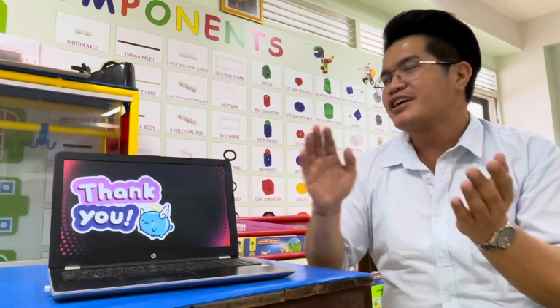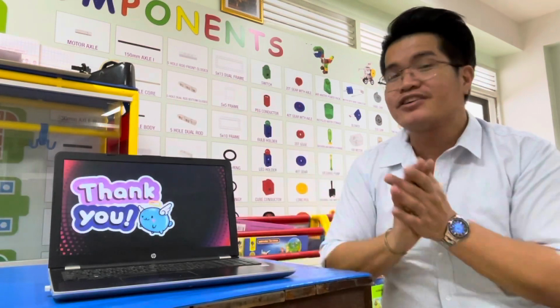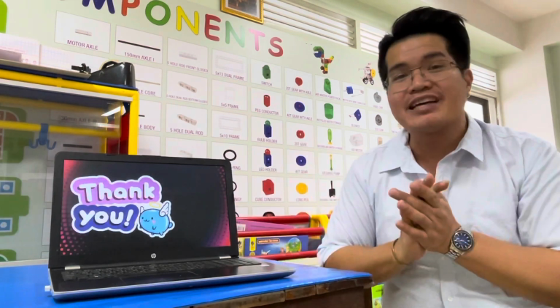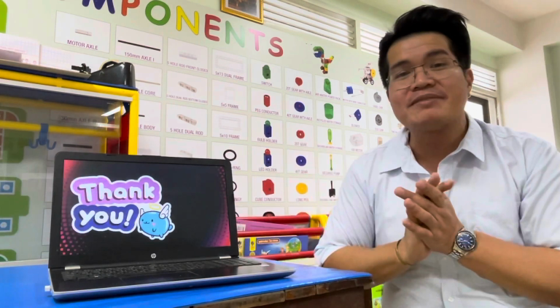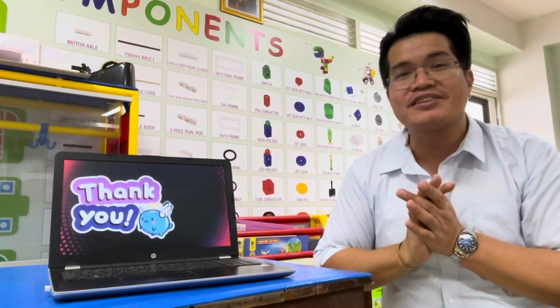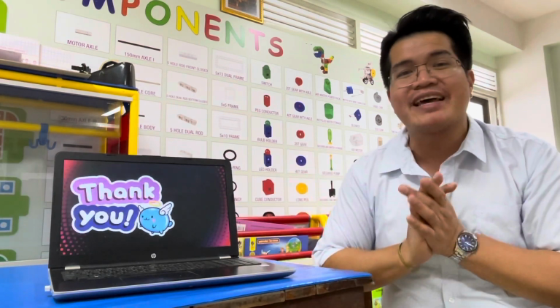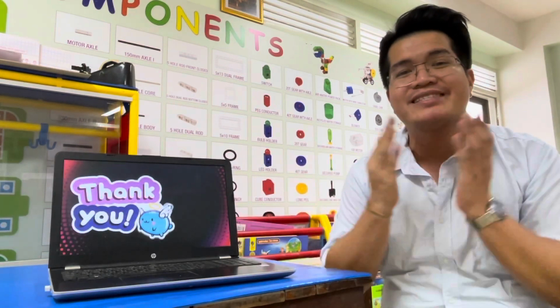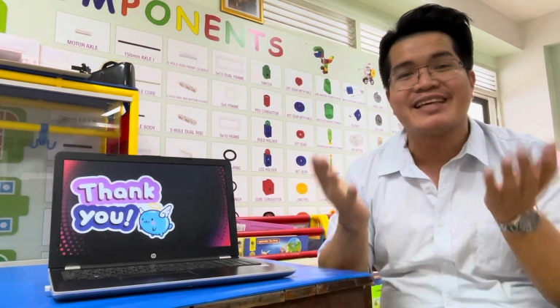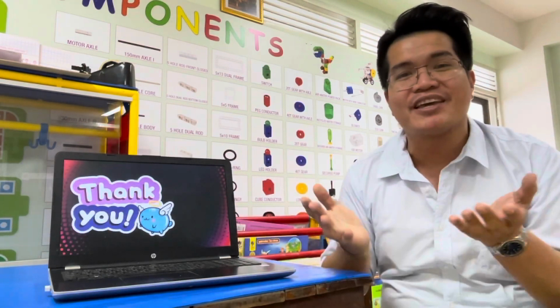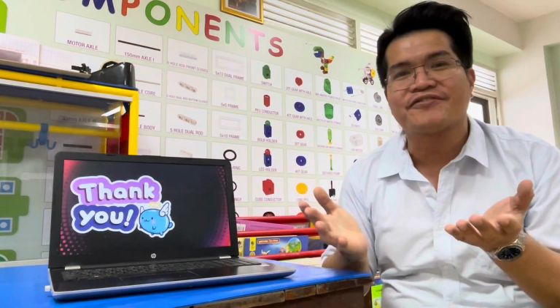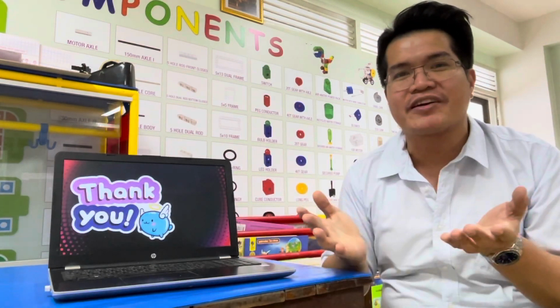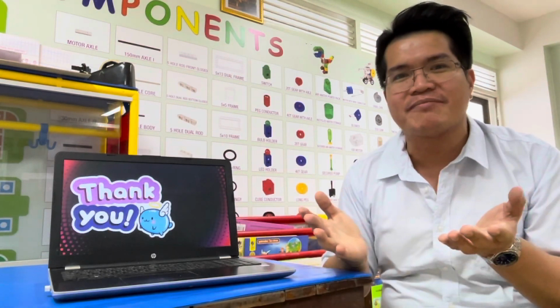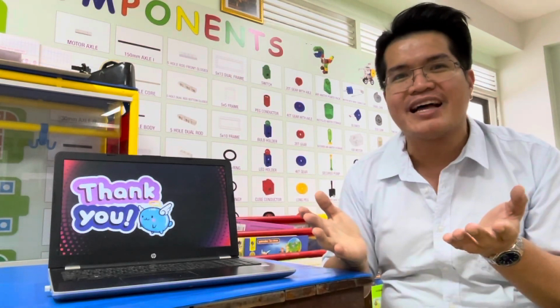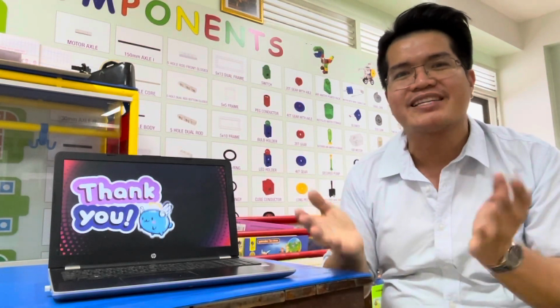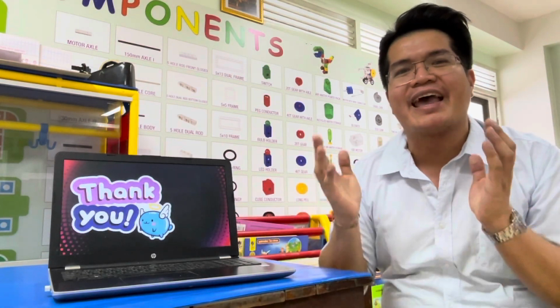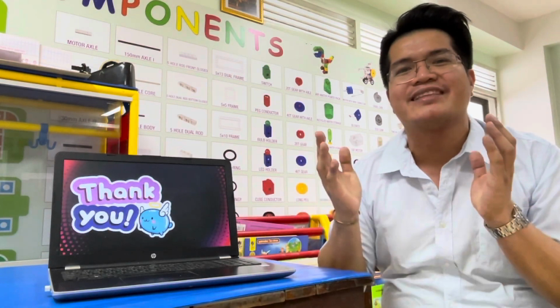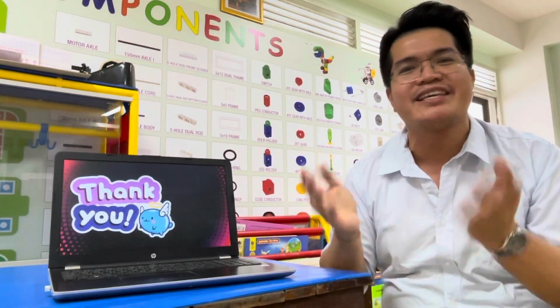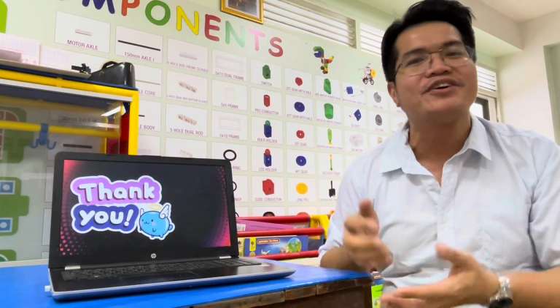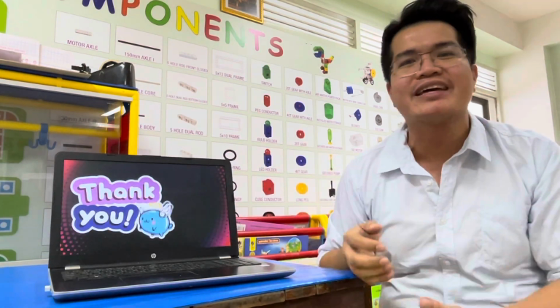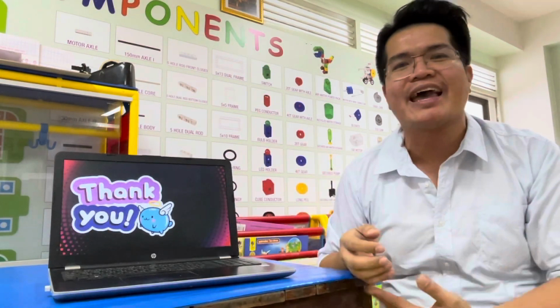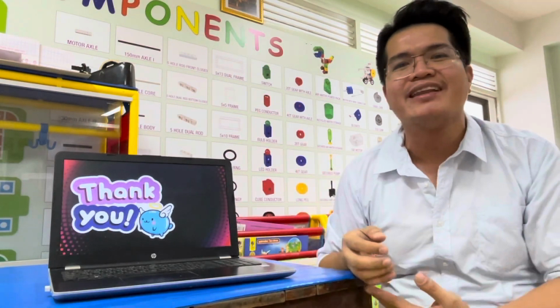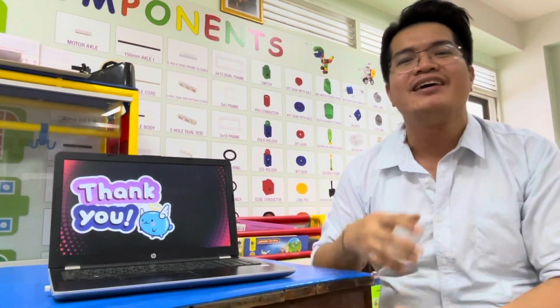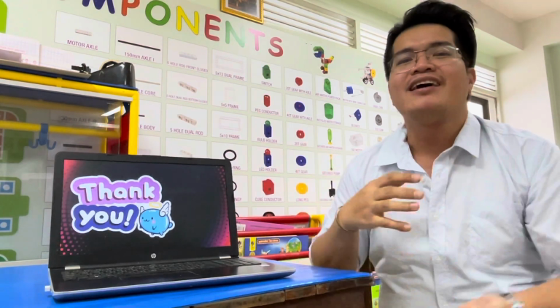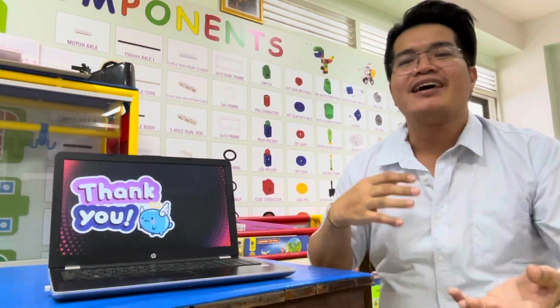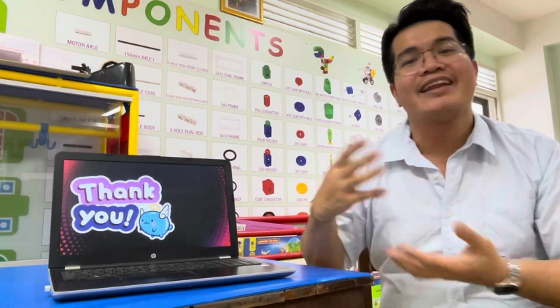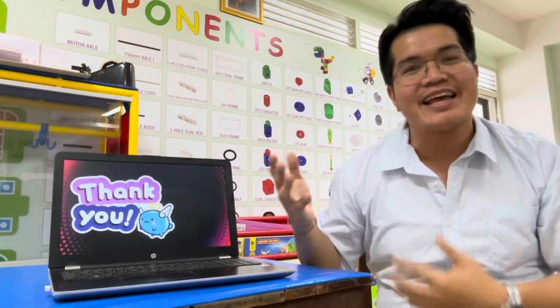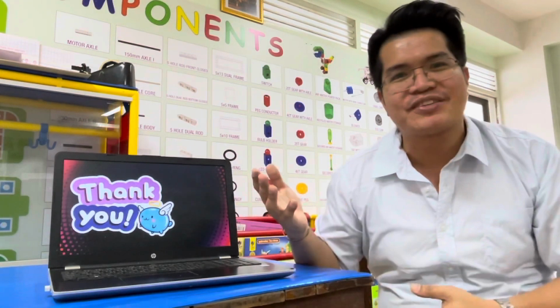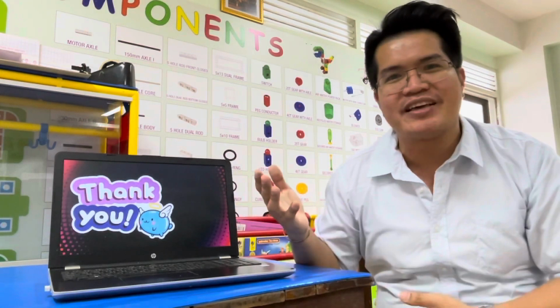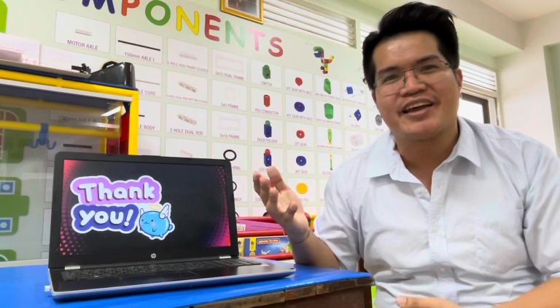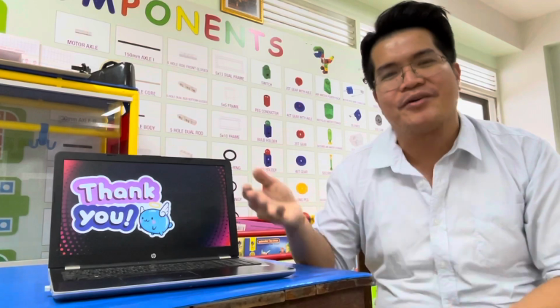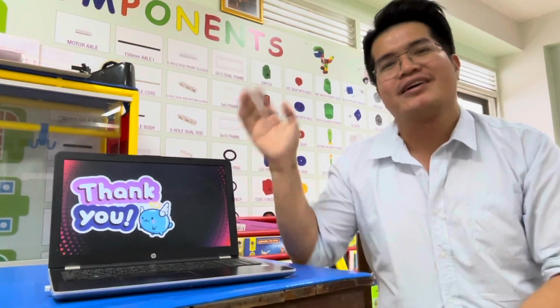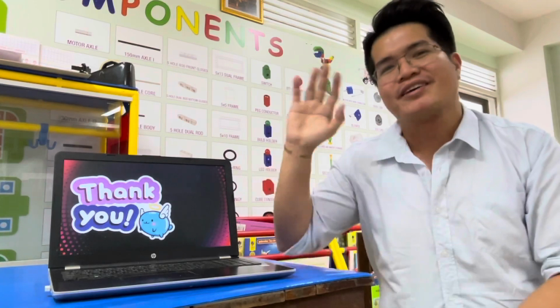Good job, students. Thank you very much, and see you again on the next video. Goodbye!